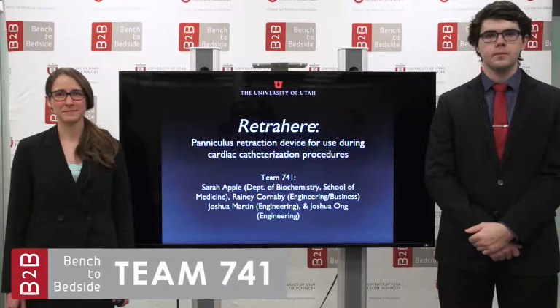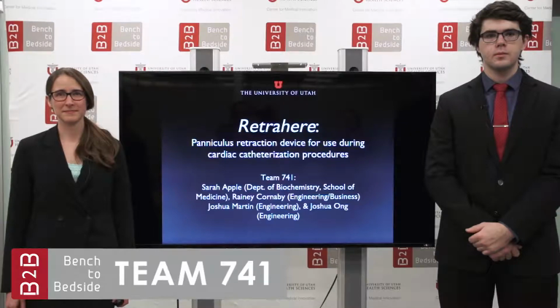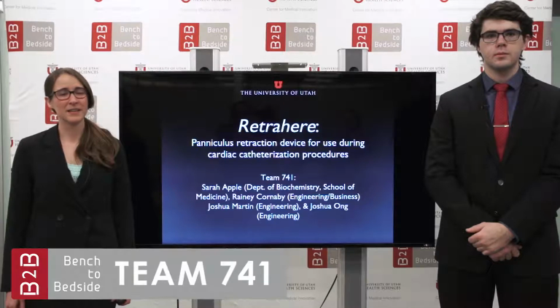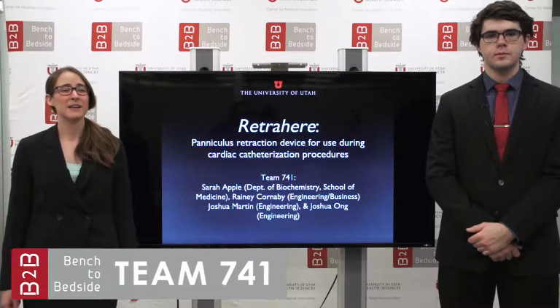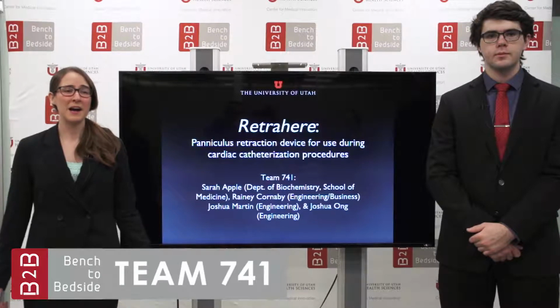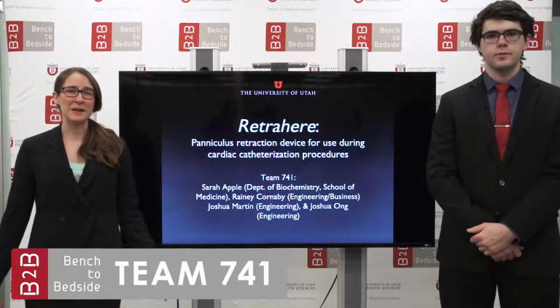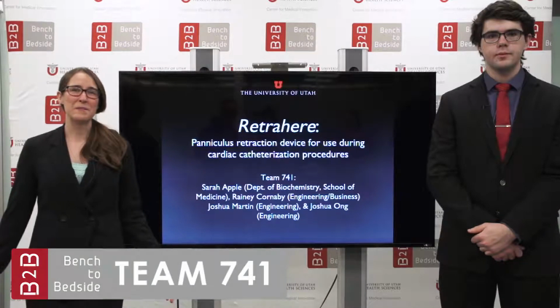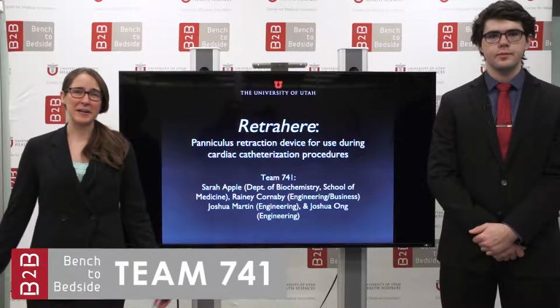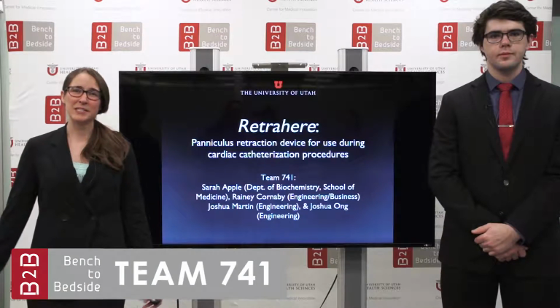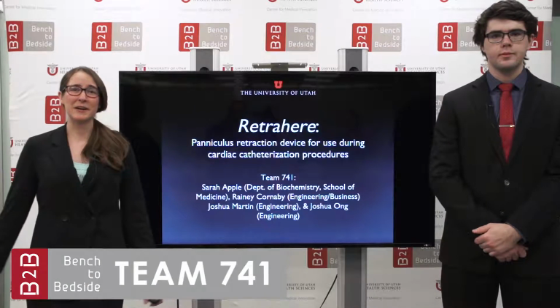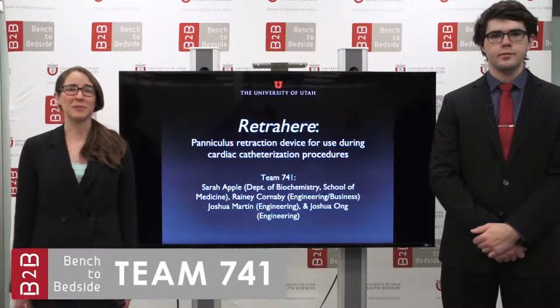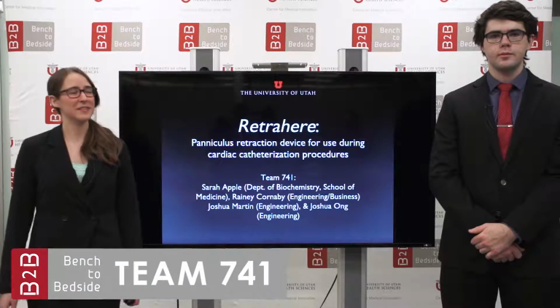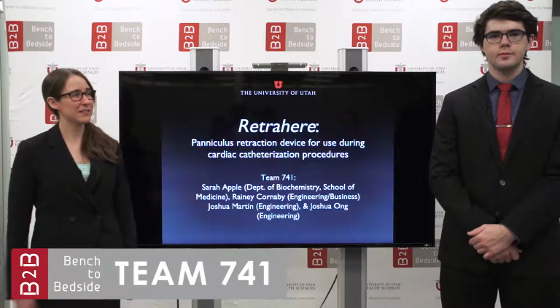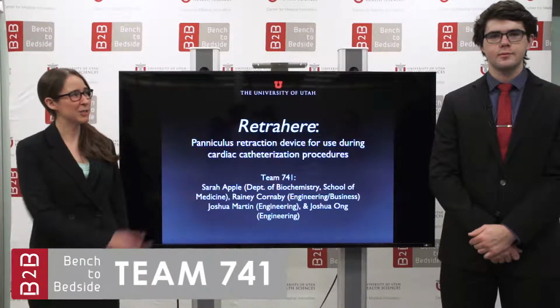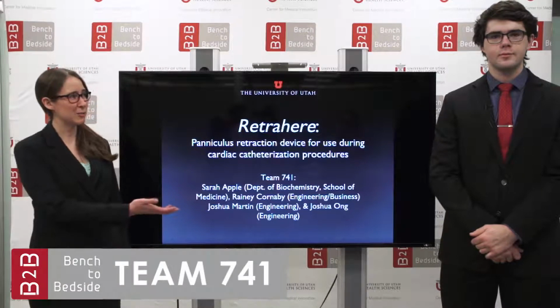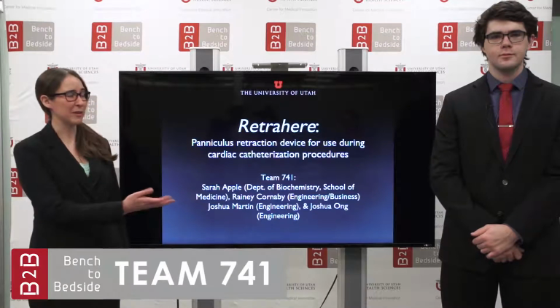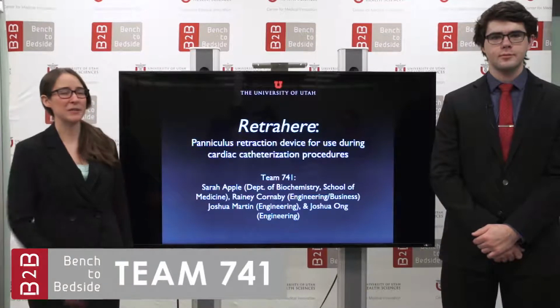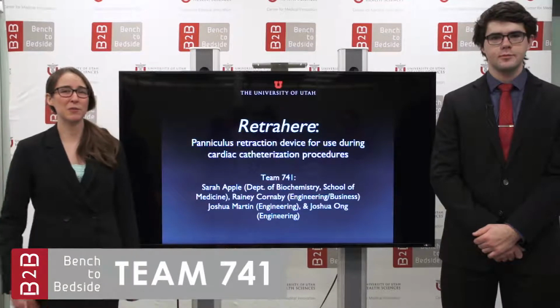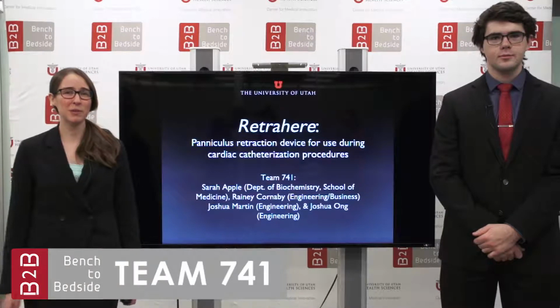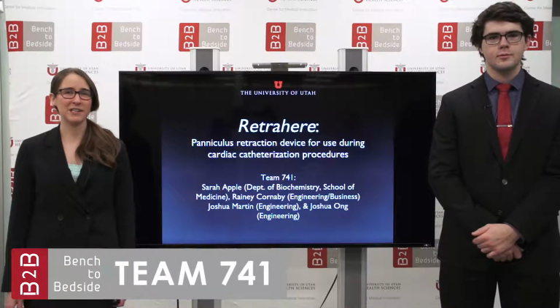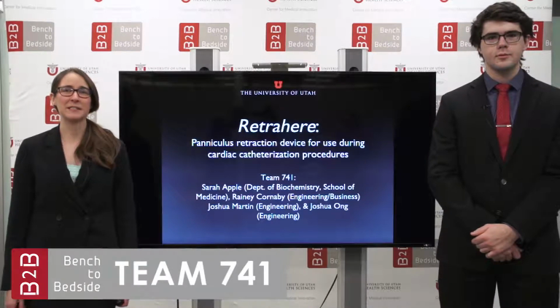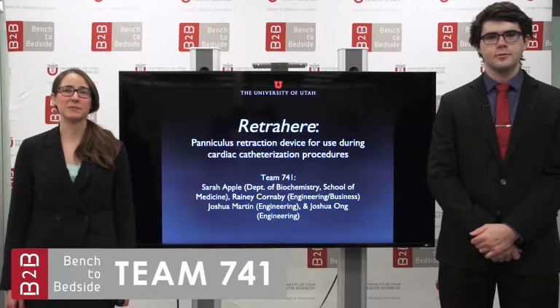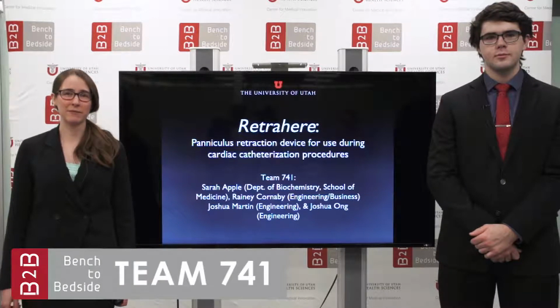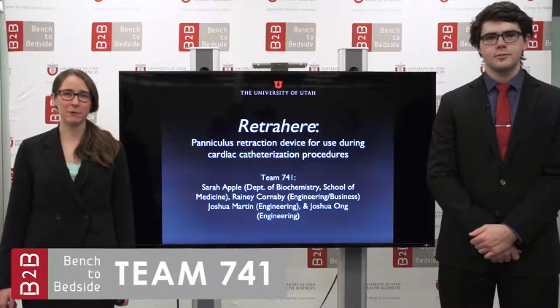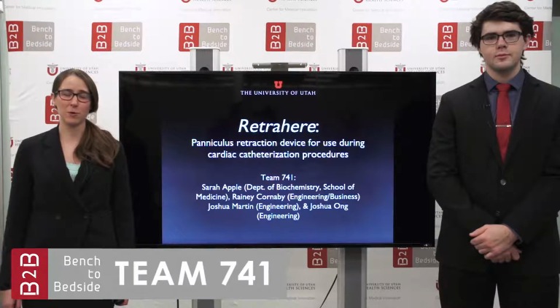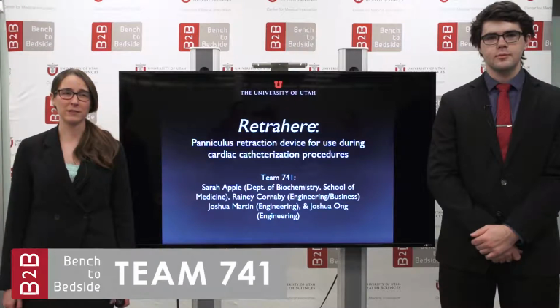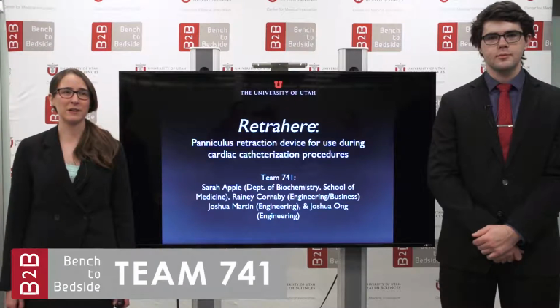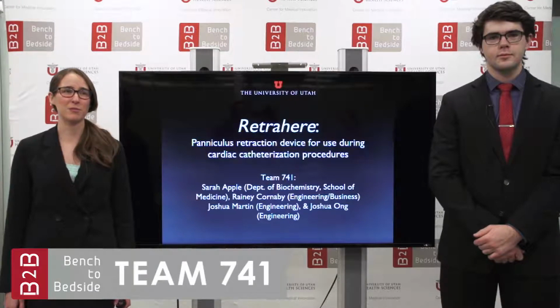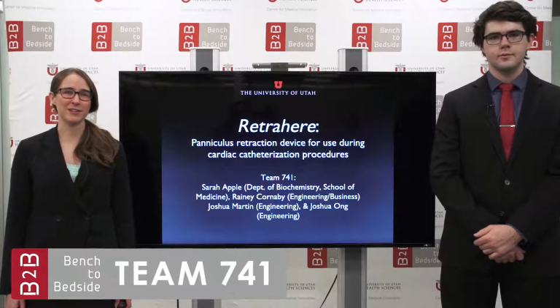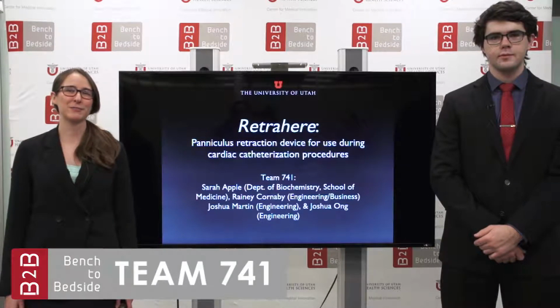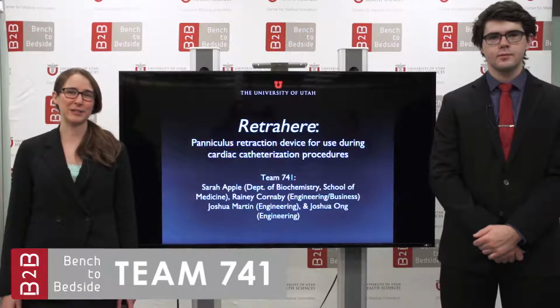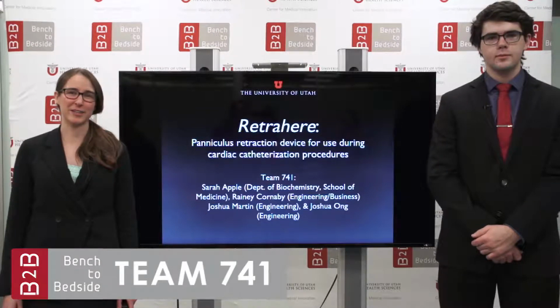Hi, my name is Sarah Apple and this is Josh Martin and we're representing Team 741 and our product RetroHere.